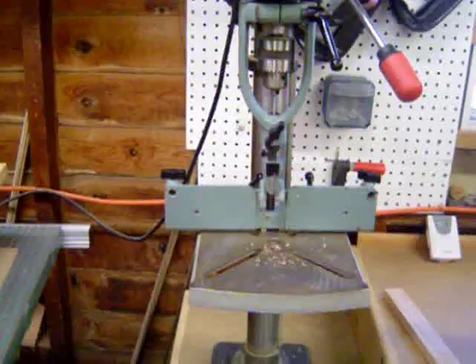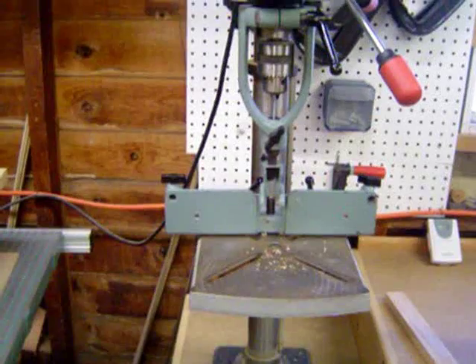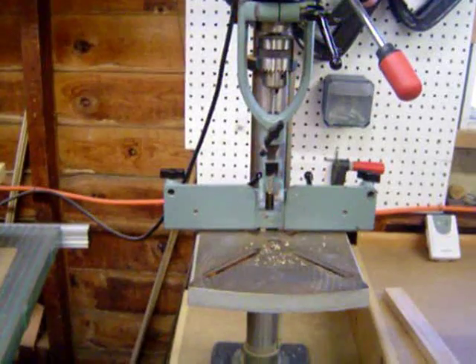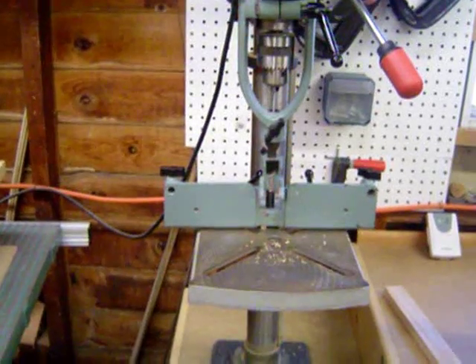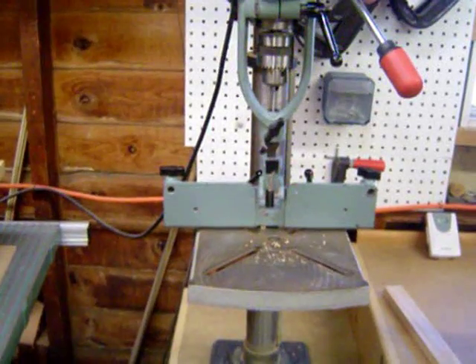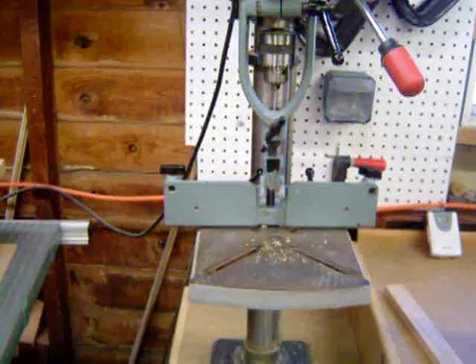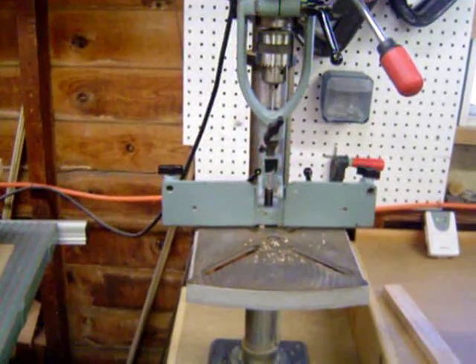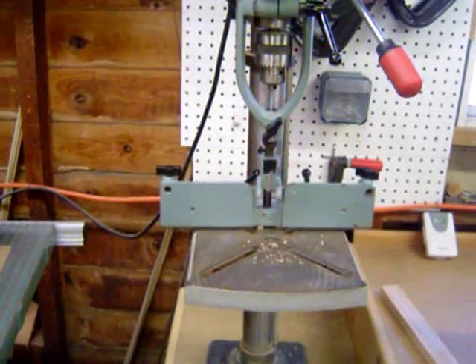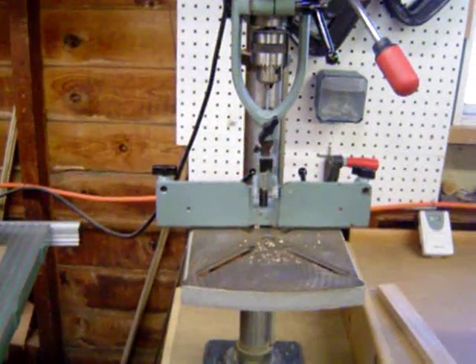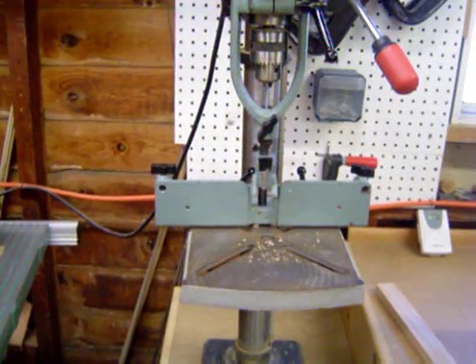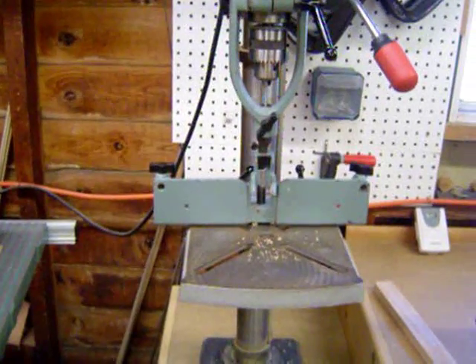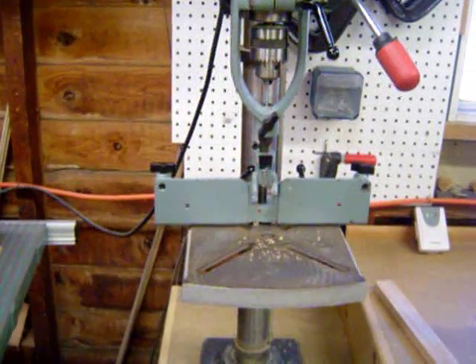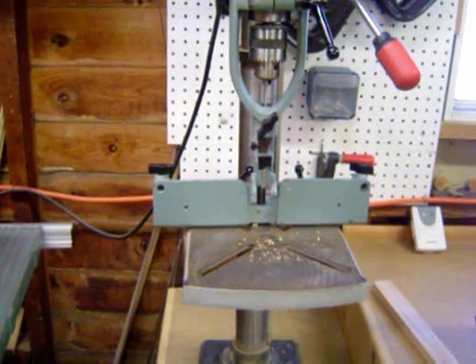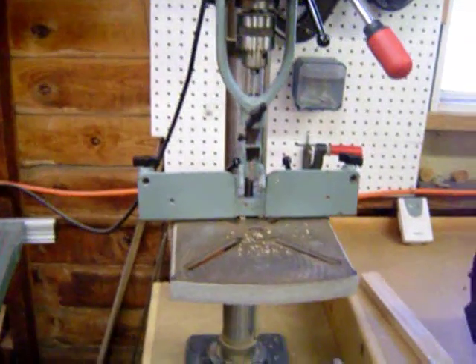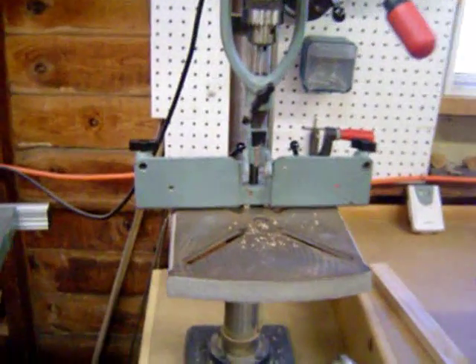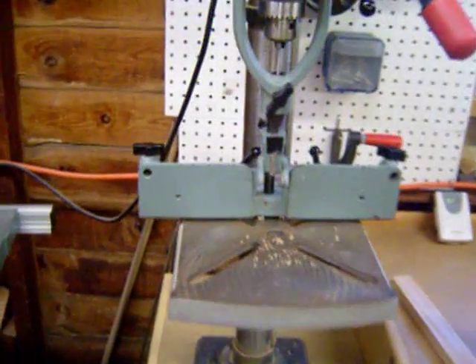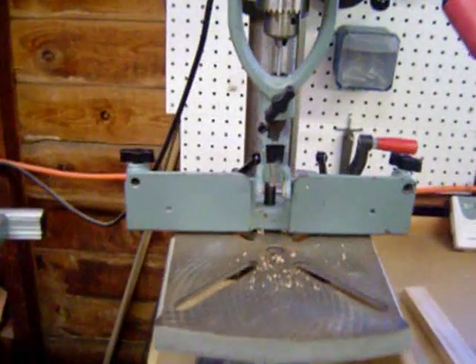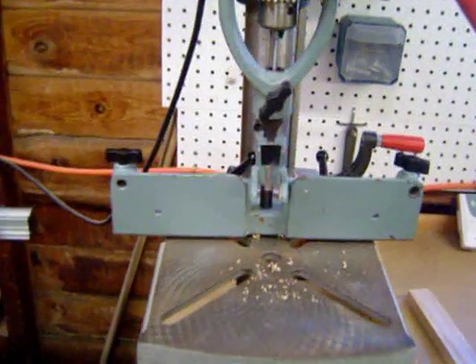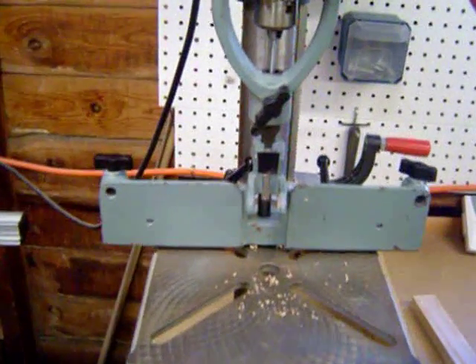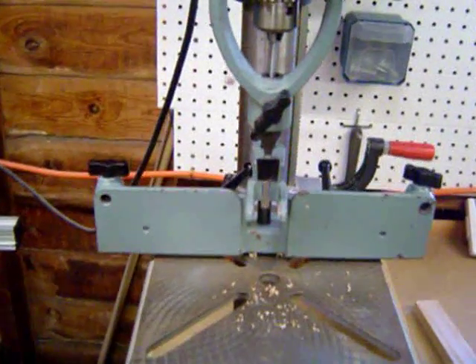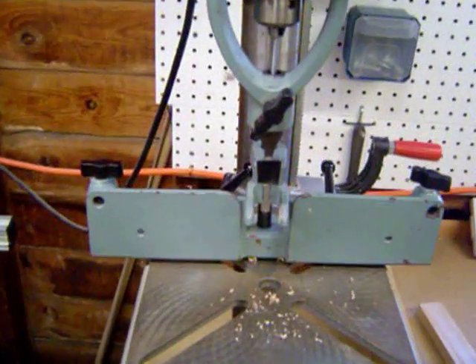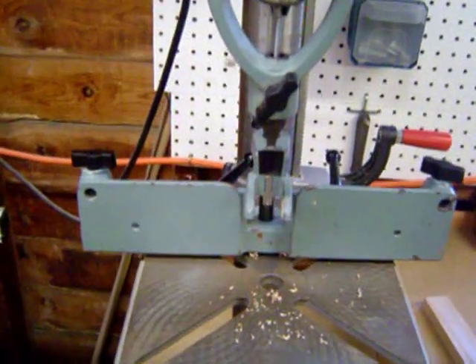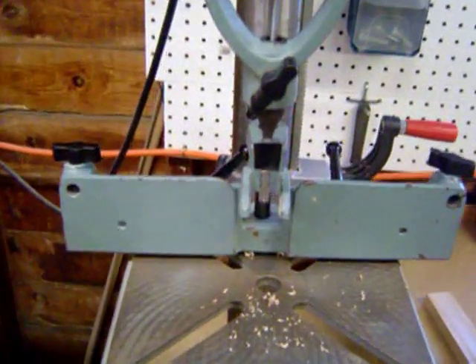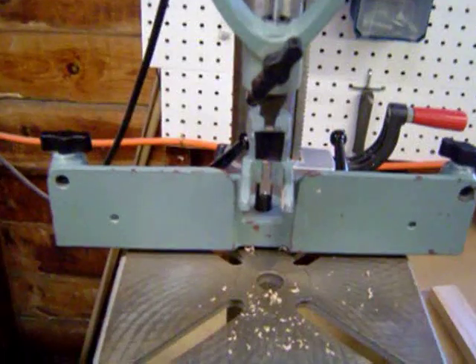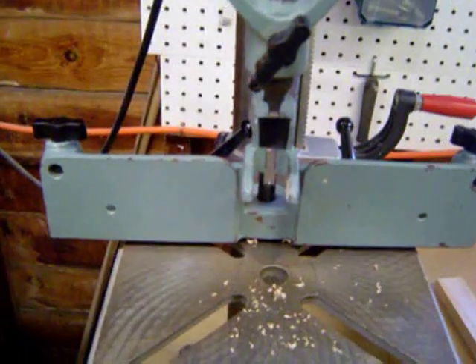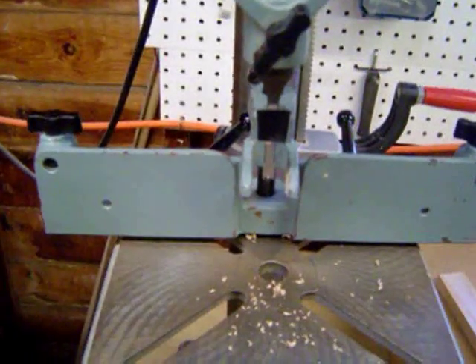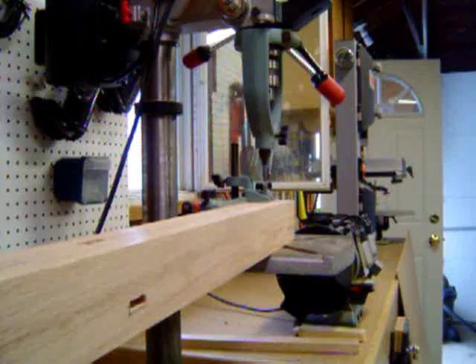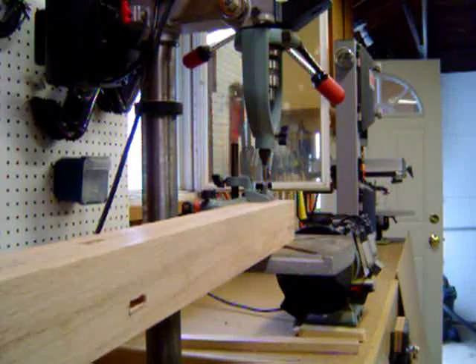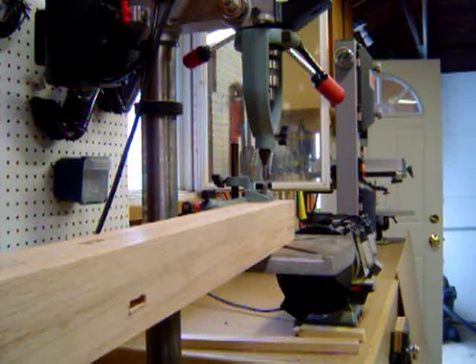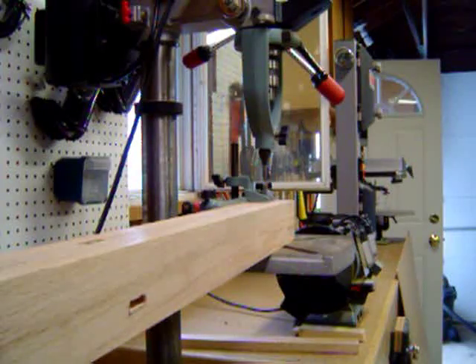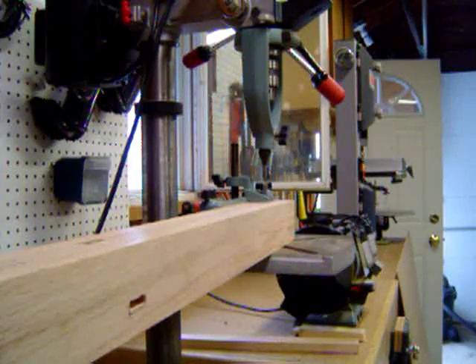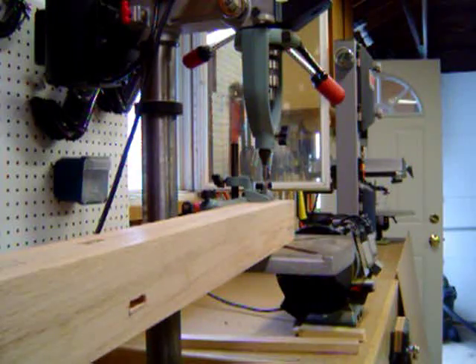The drill press is set up with a quarter inch mortising chisel. Mortising the corner post.